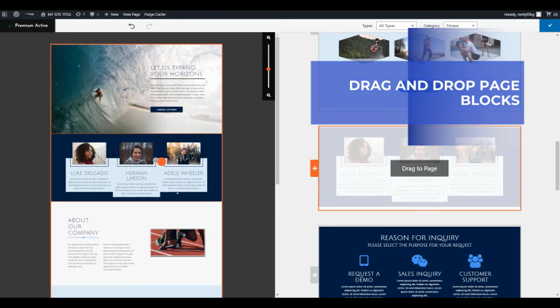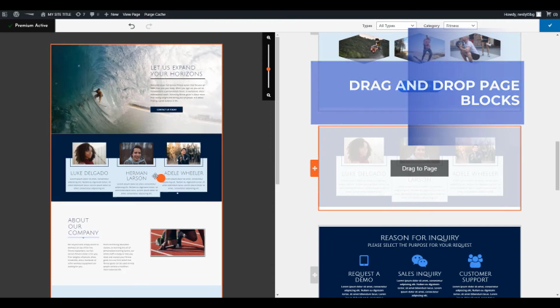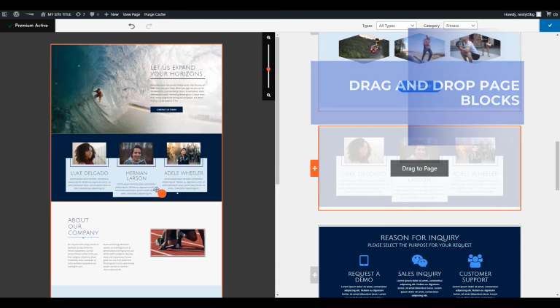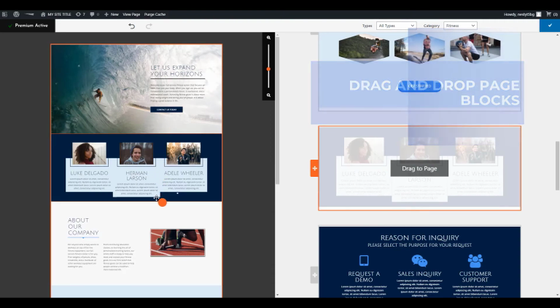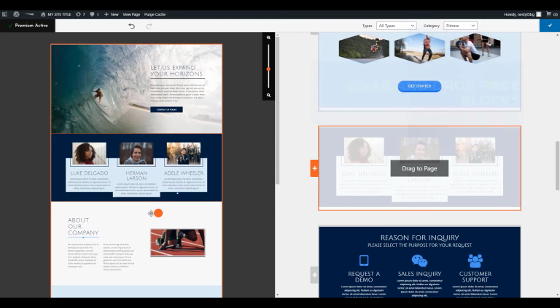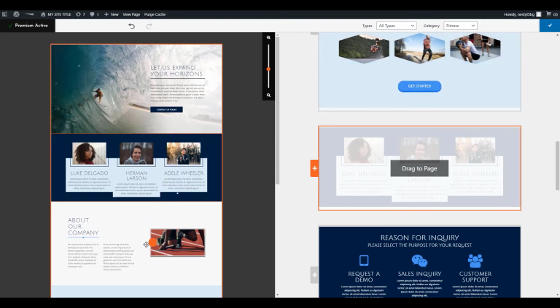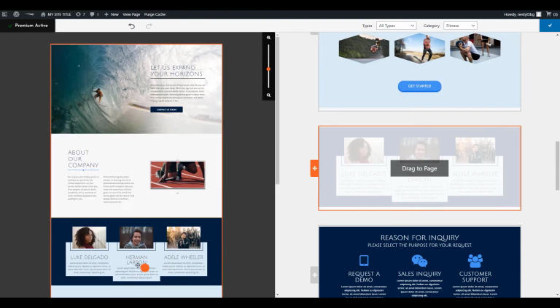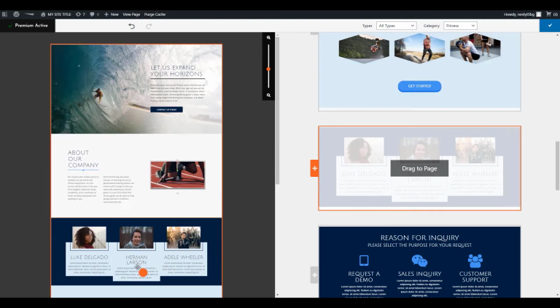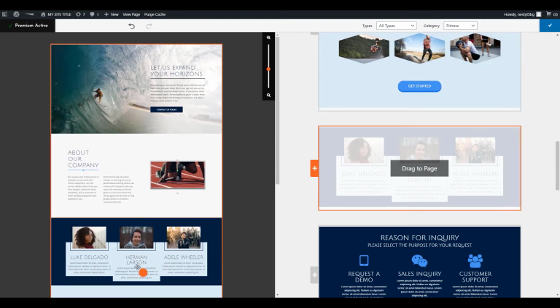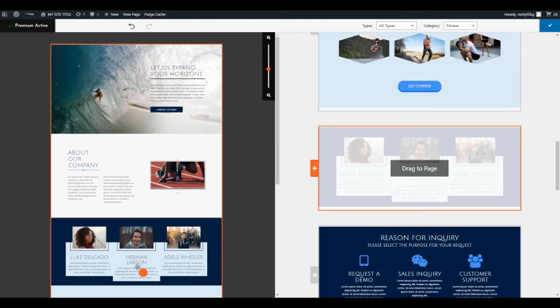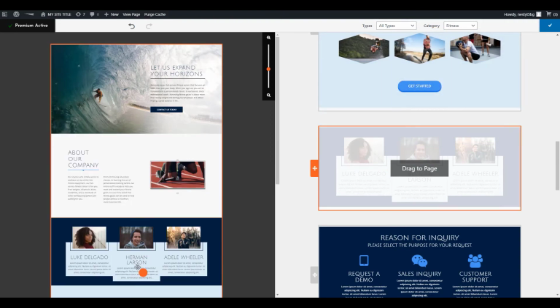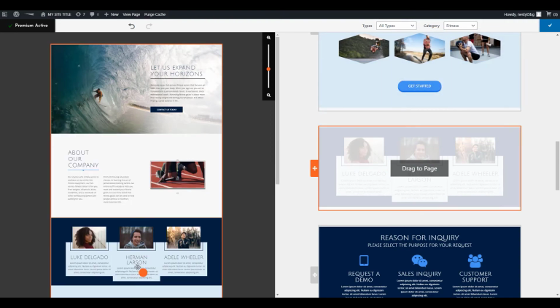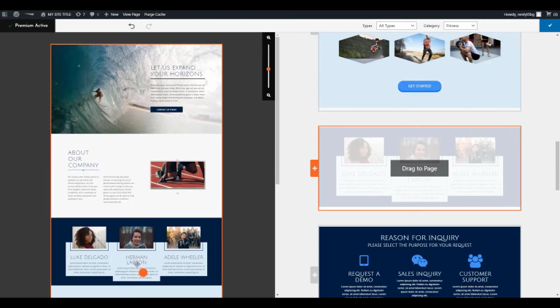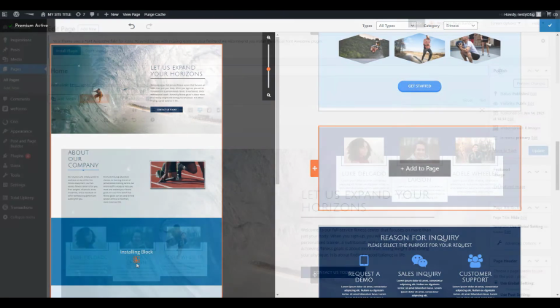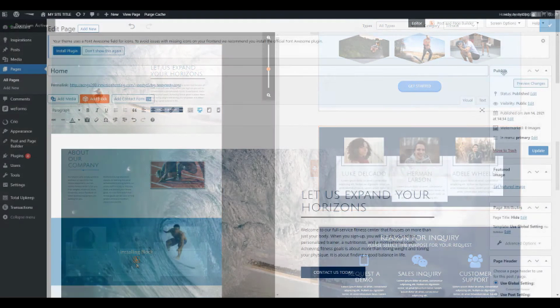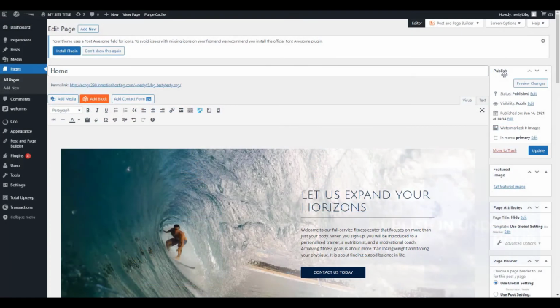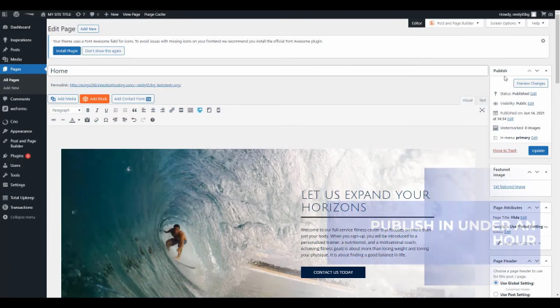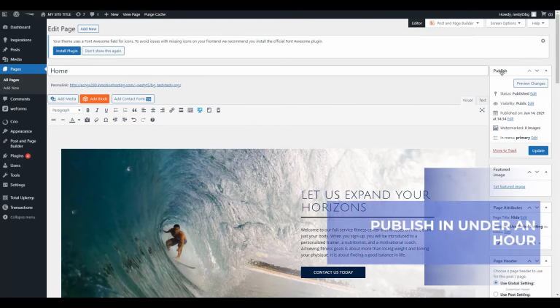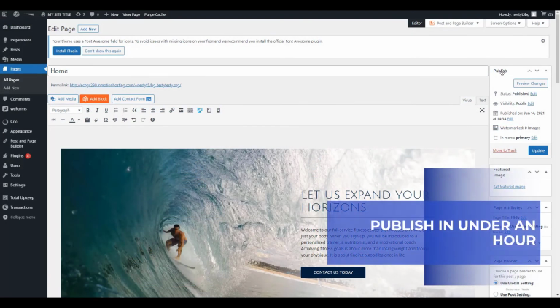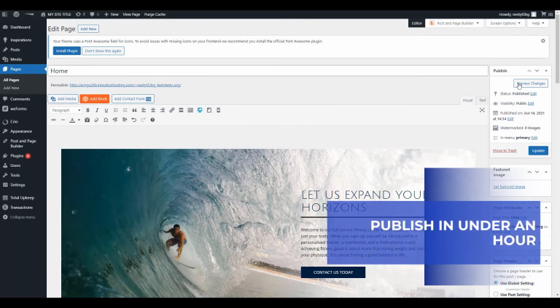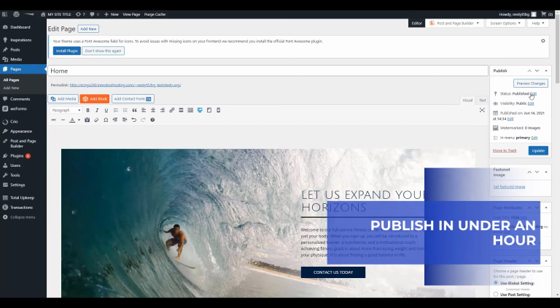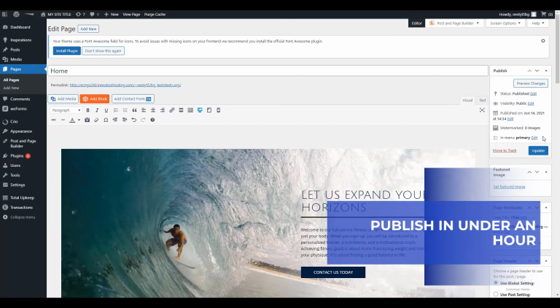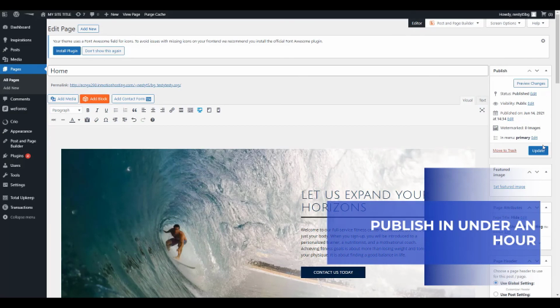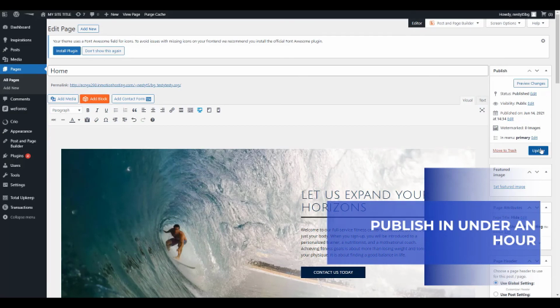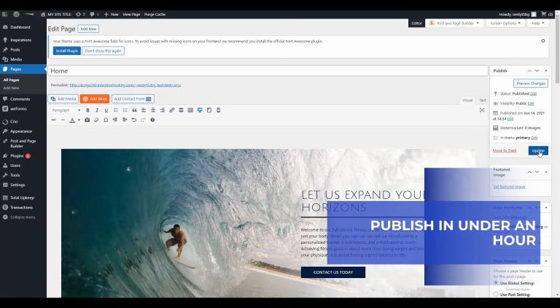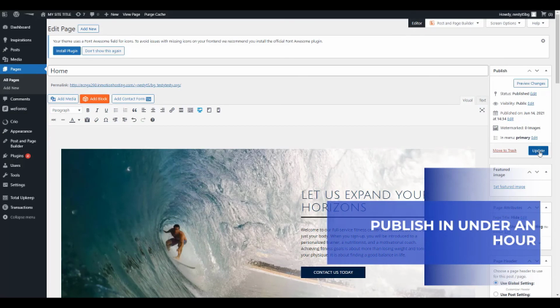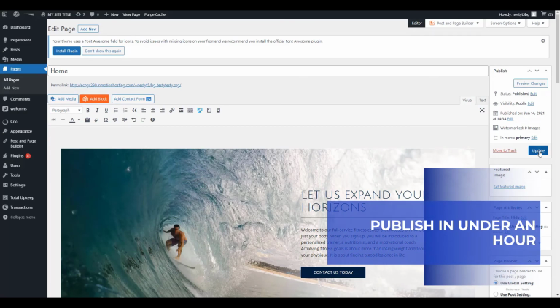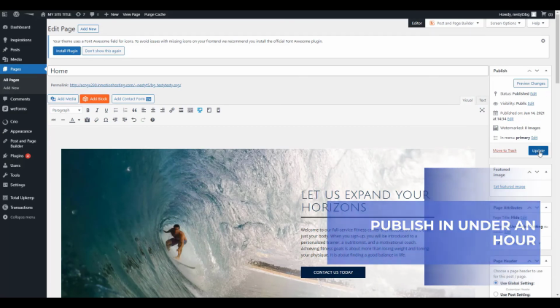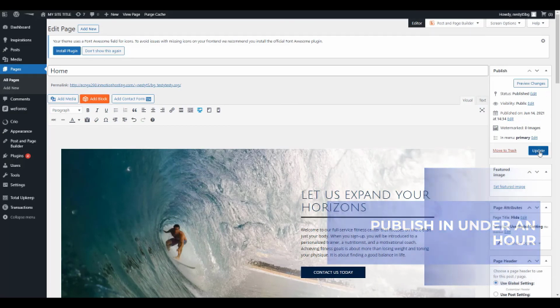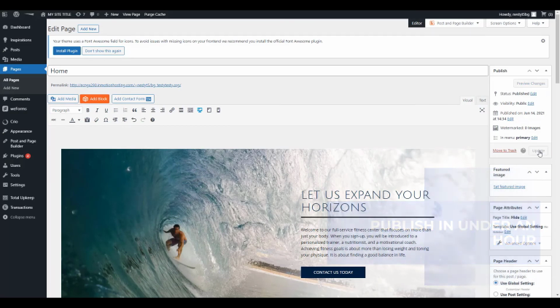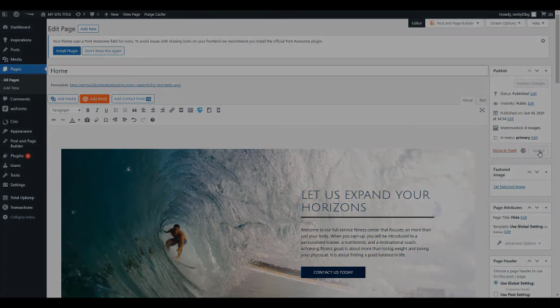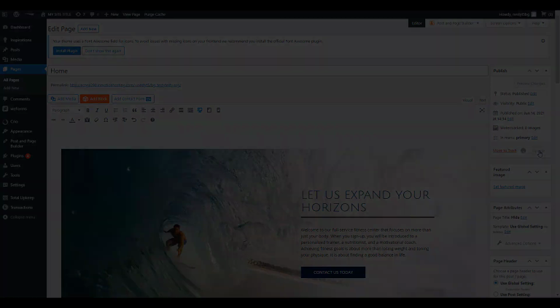Once you've made all your changes, click publish and your new site will be live. We make it easy to make your vision a reality. Get started today.